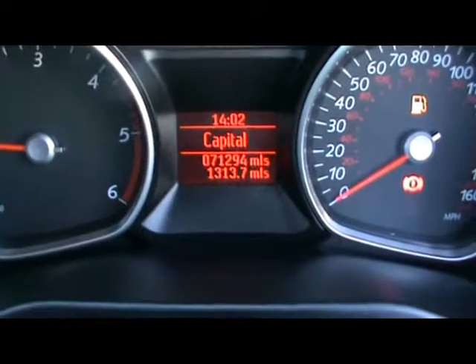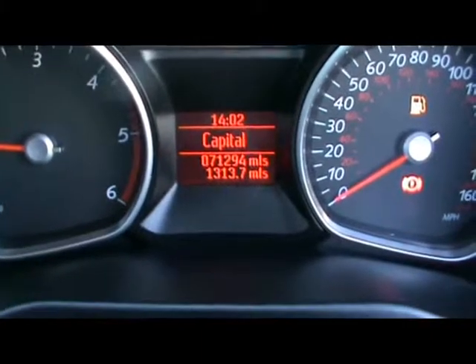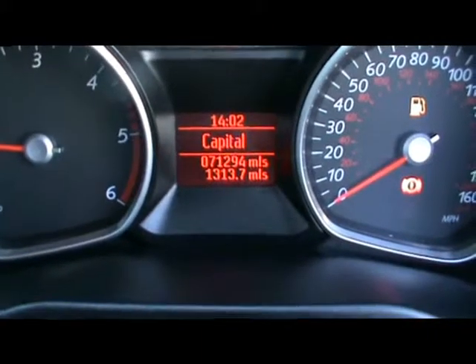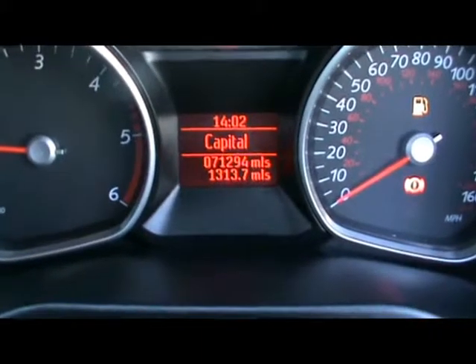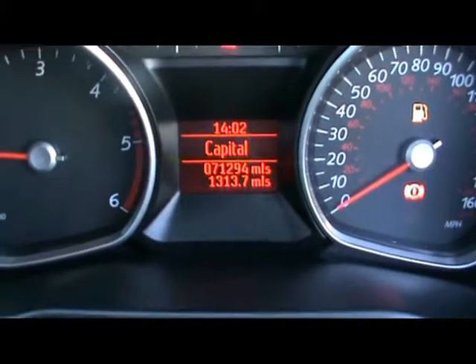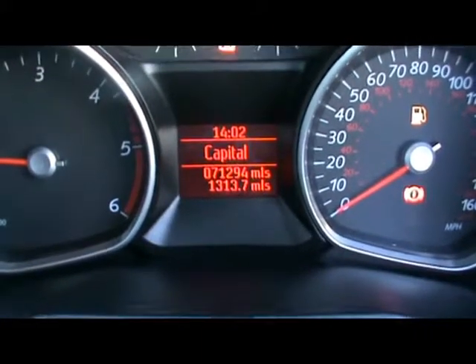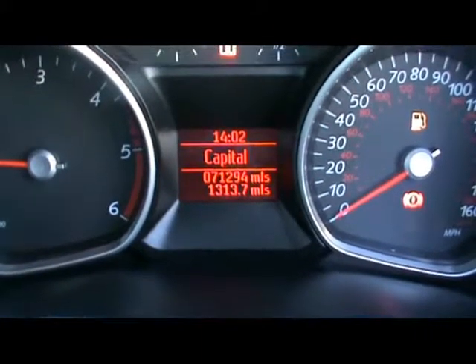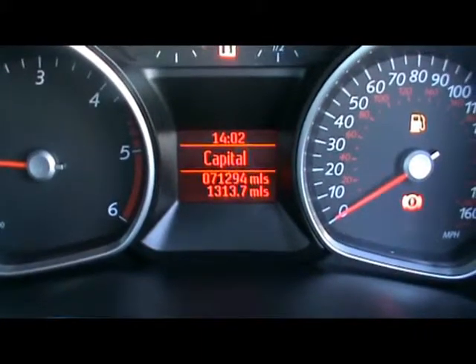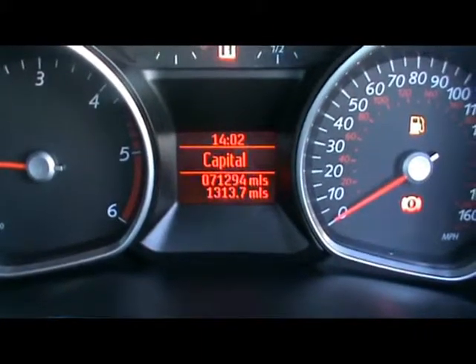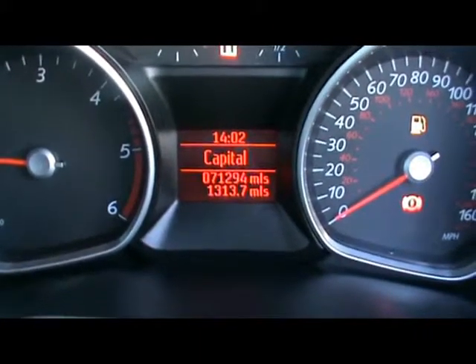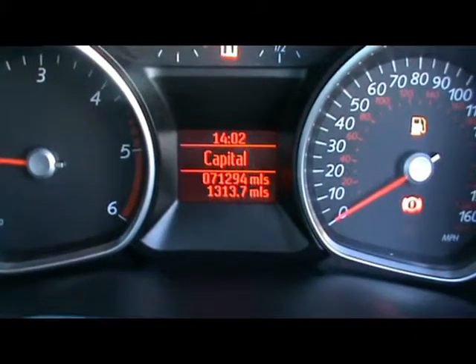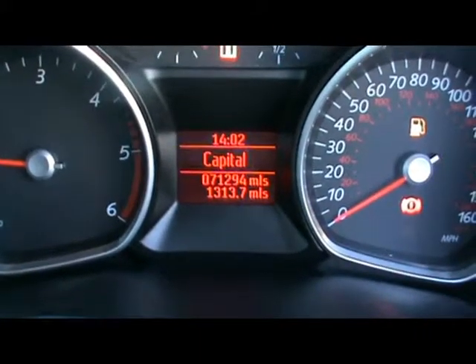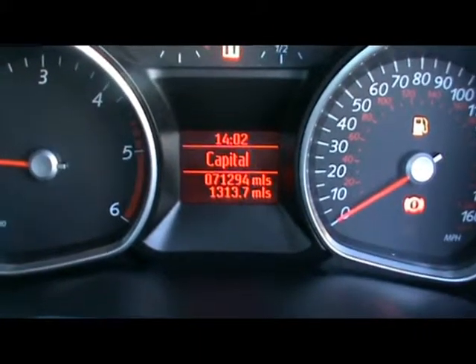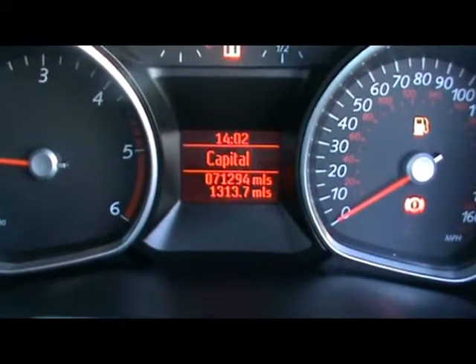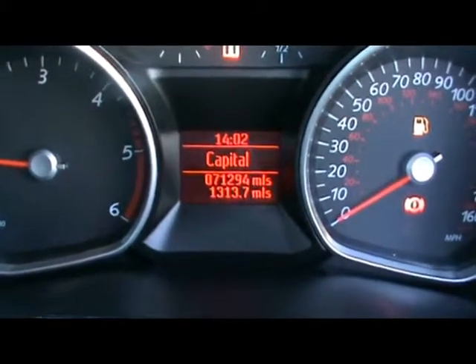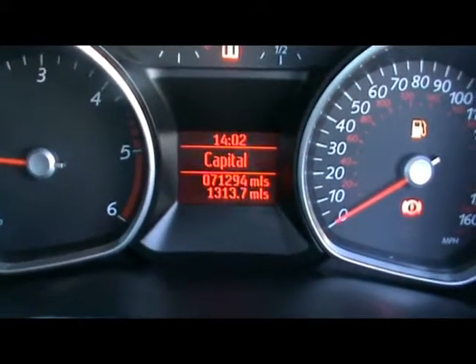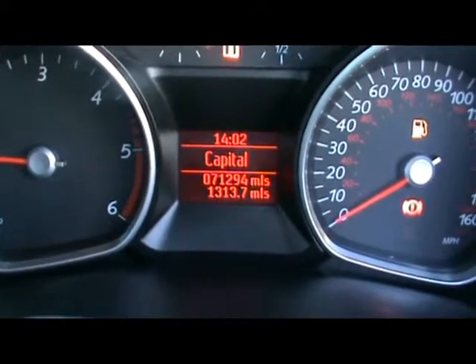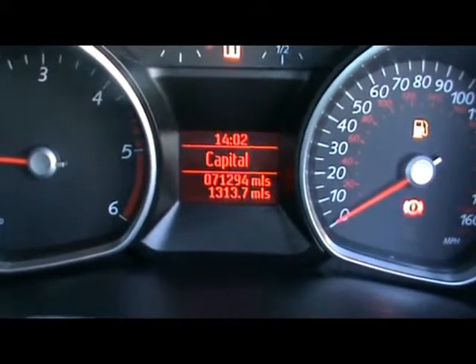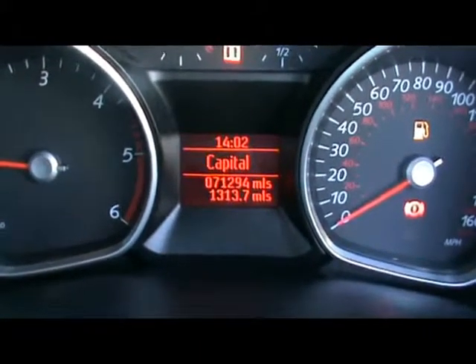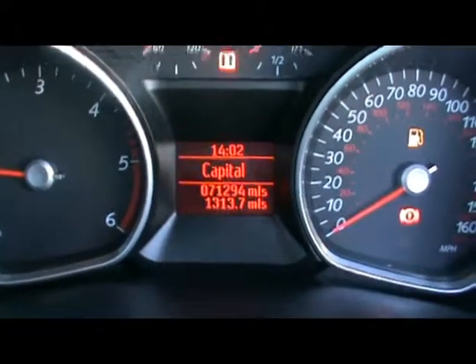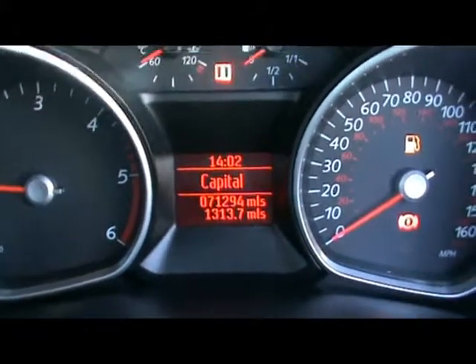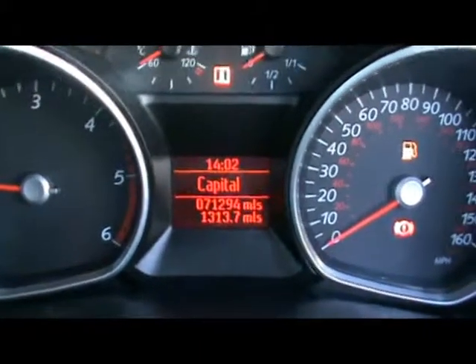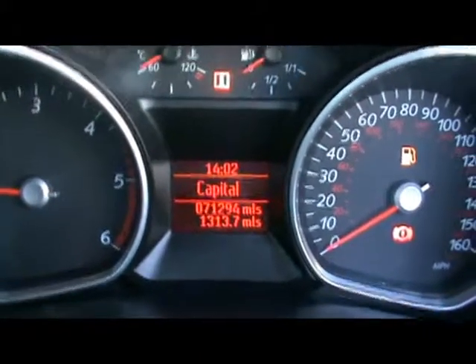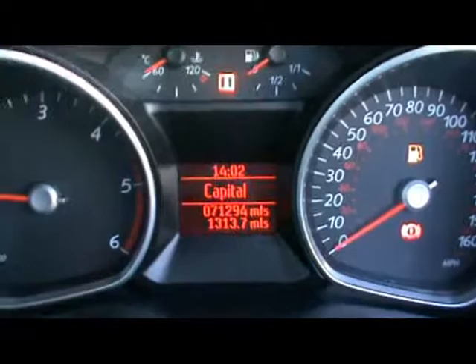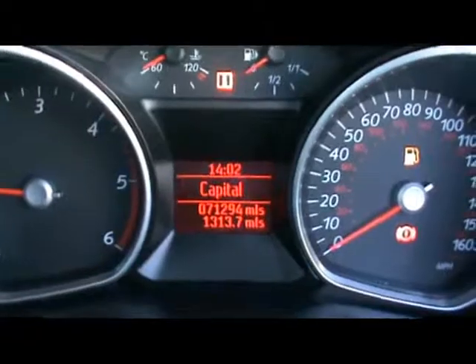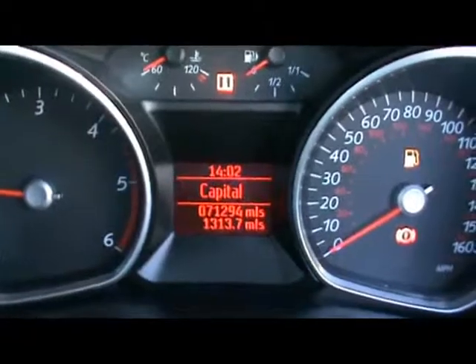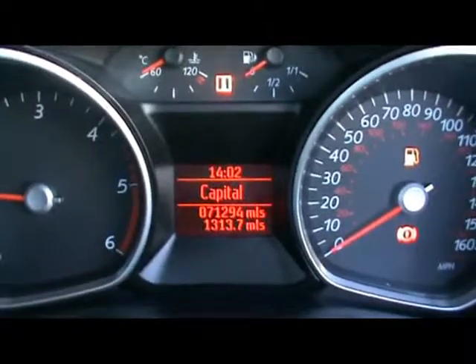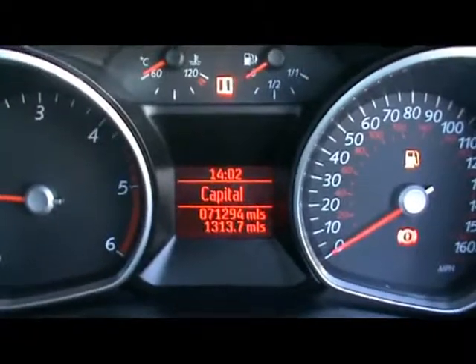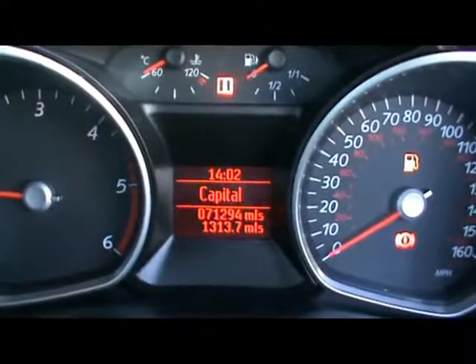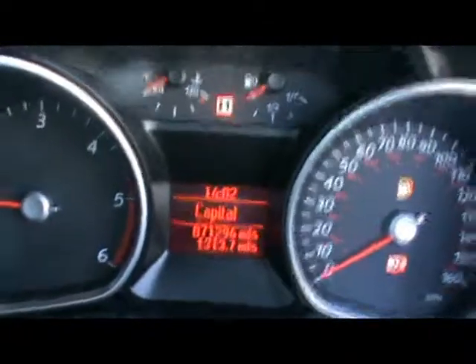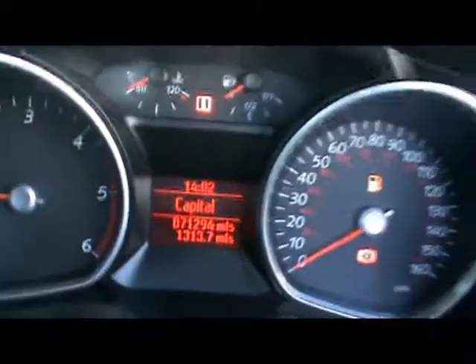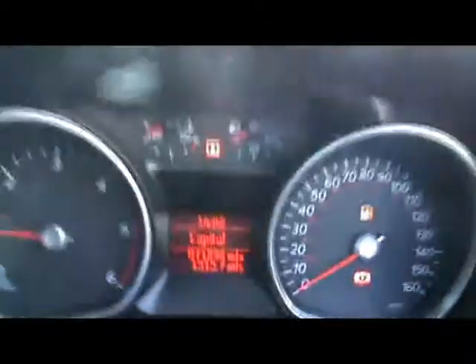Just there you can see the car has covered 71,000 miles. So if you'd like any more information on this car, please don't hesitate to contact us. Thanks for watching.